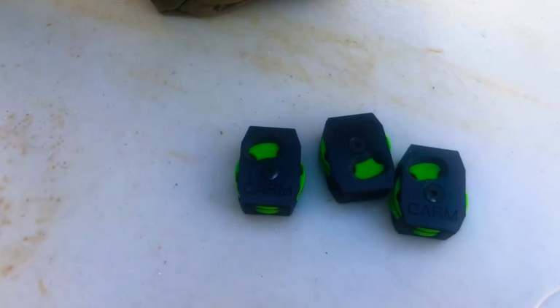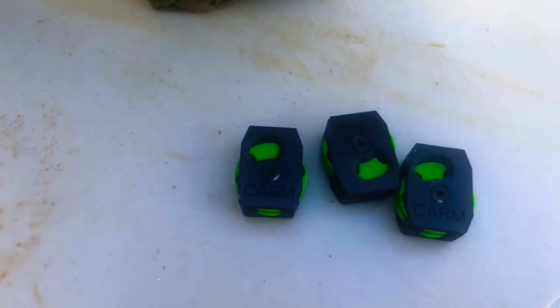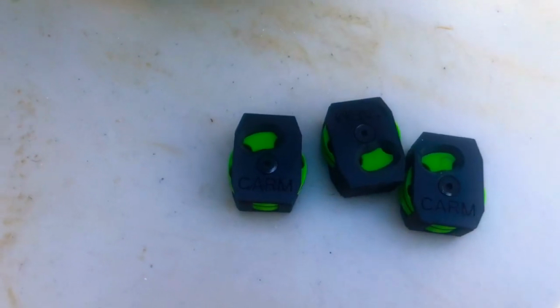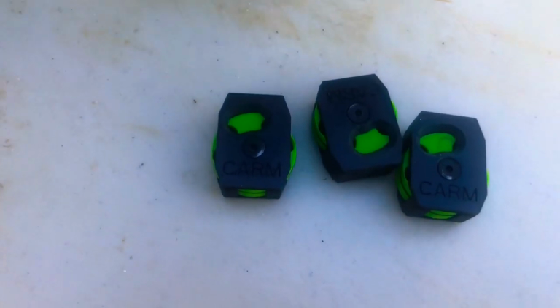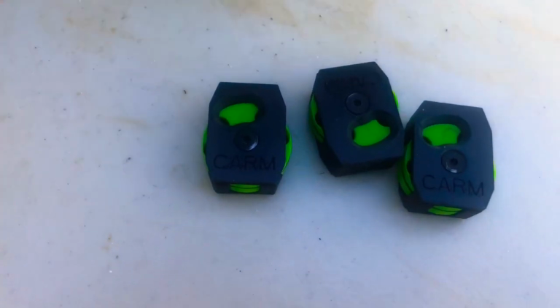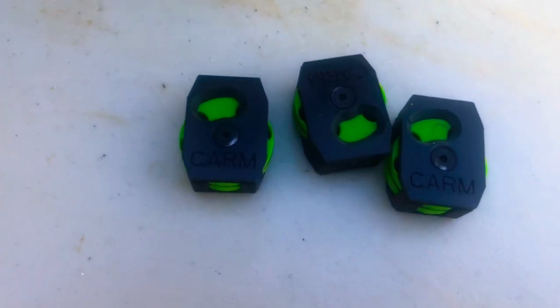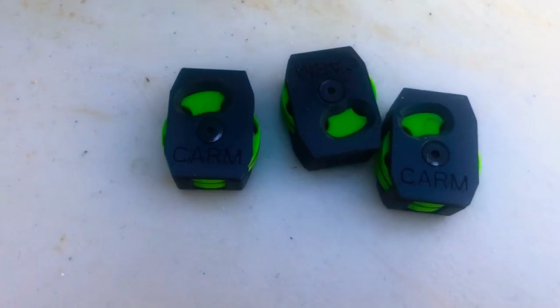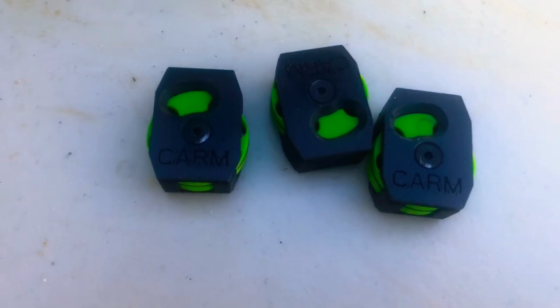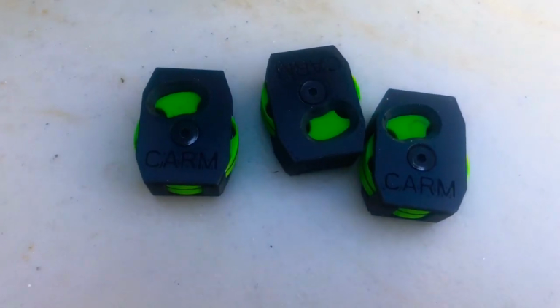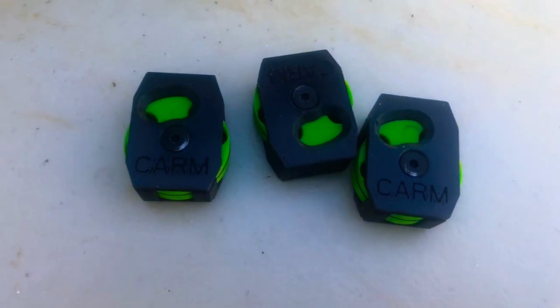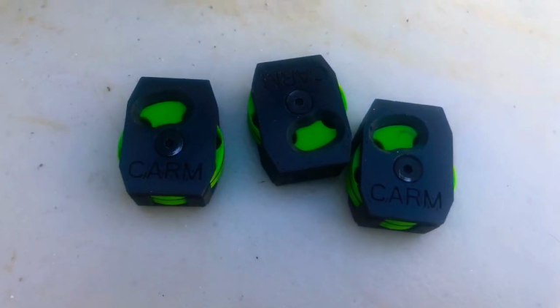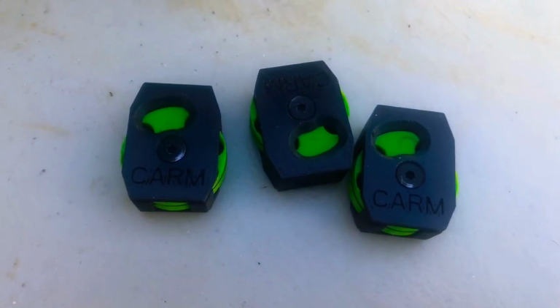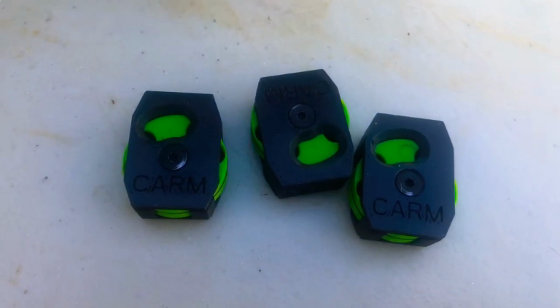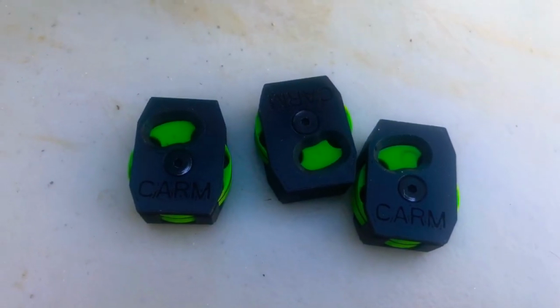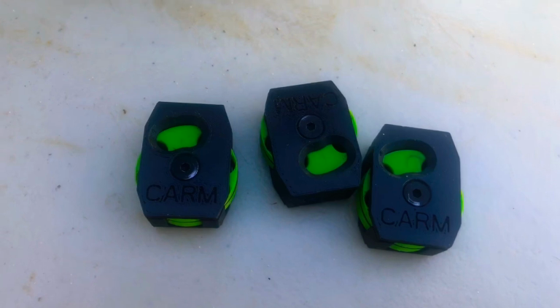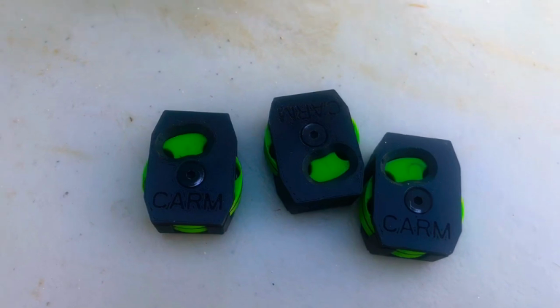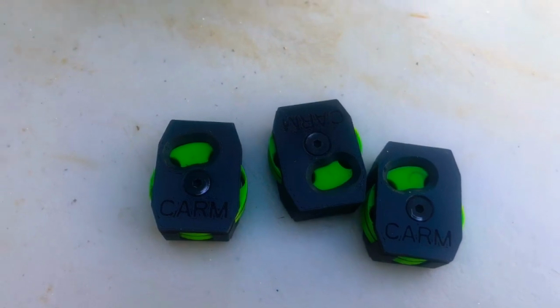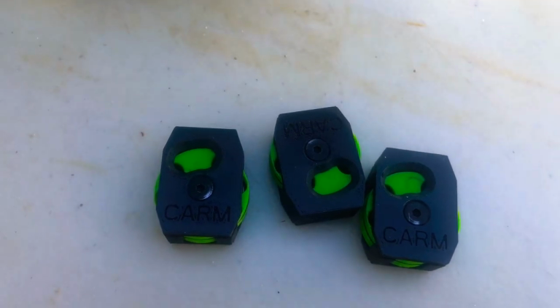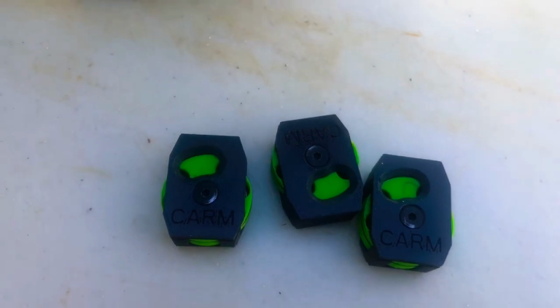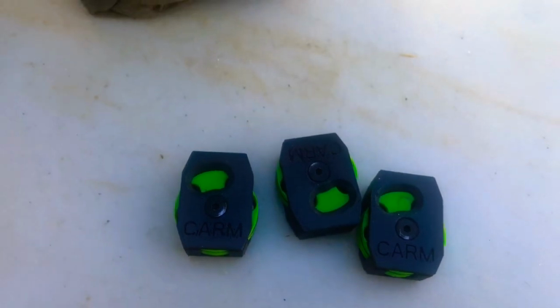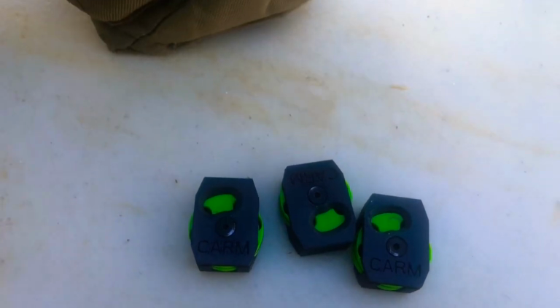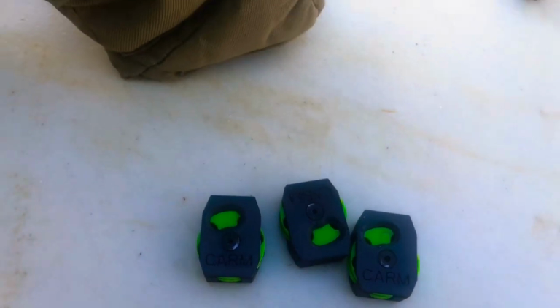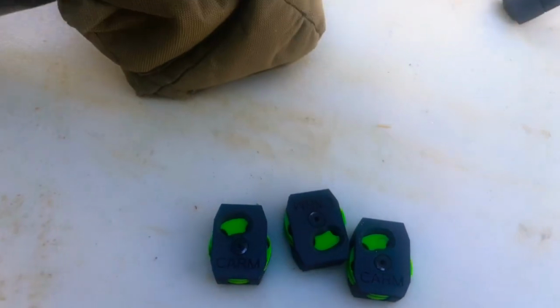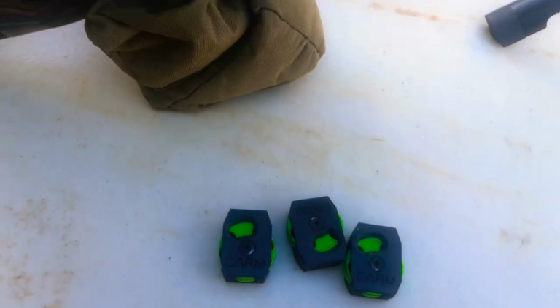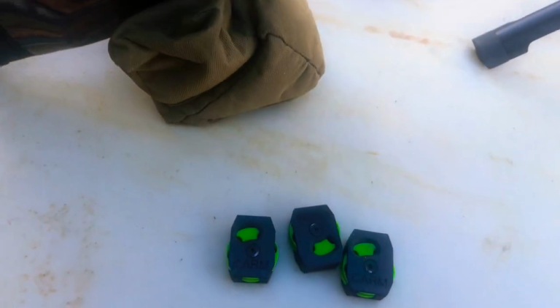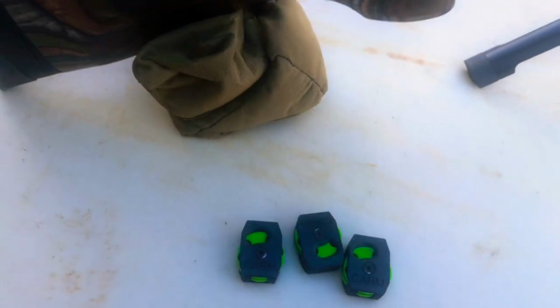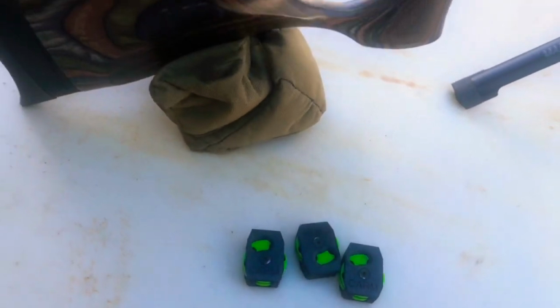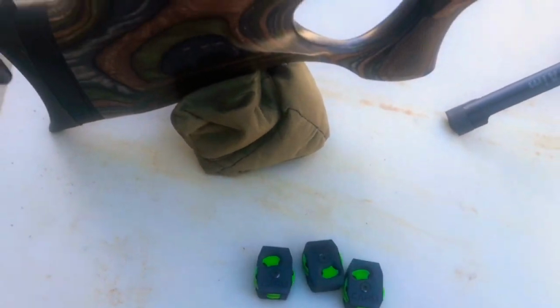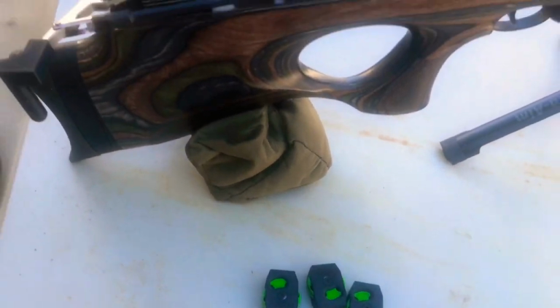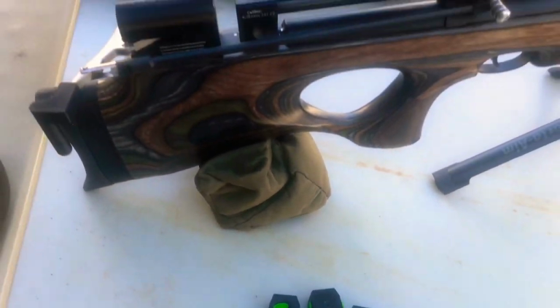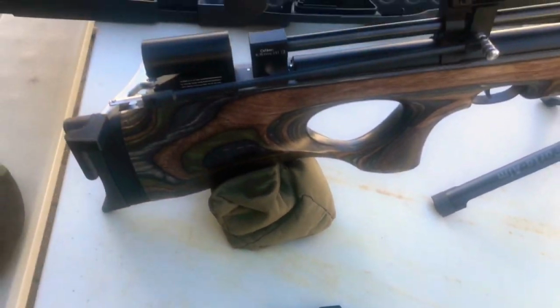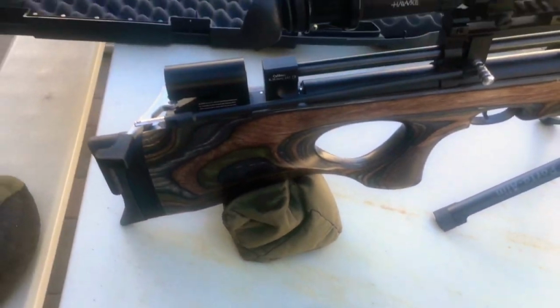Custom magazines from Darko work excellent — 7 shots, 25 cal.